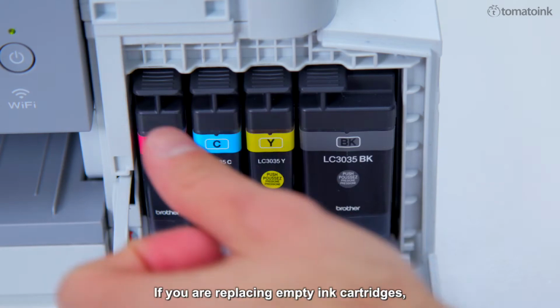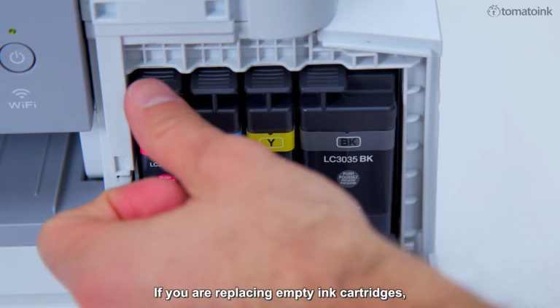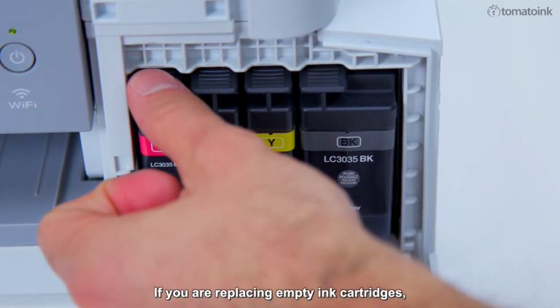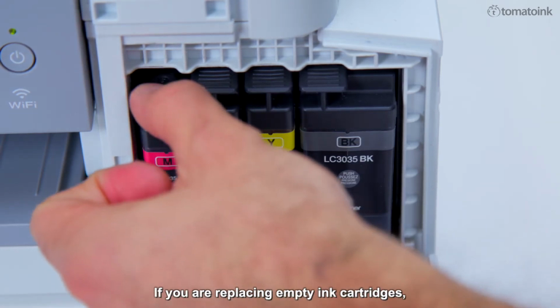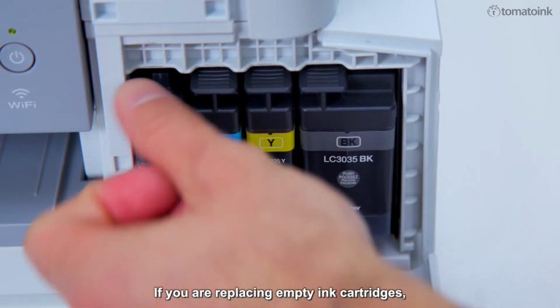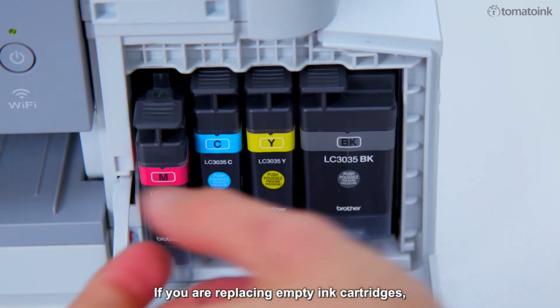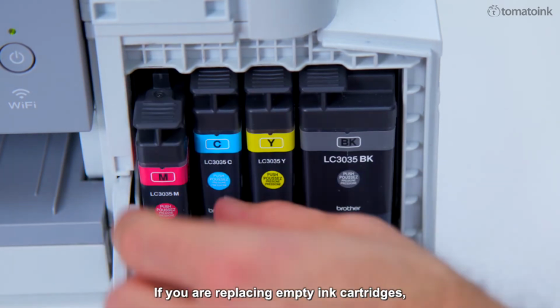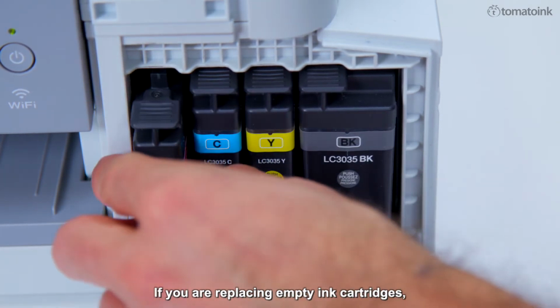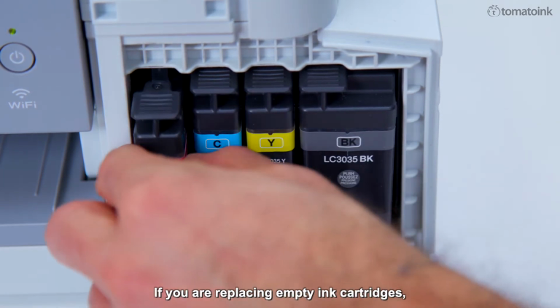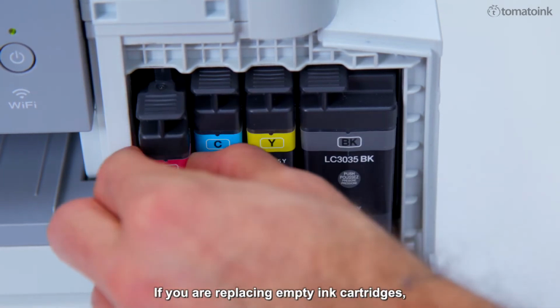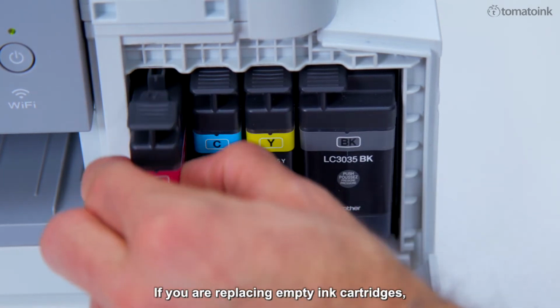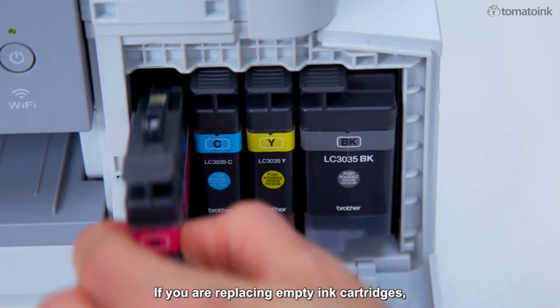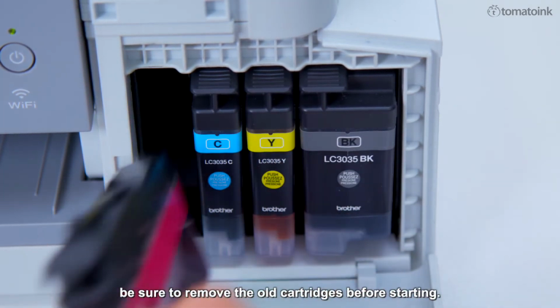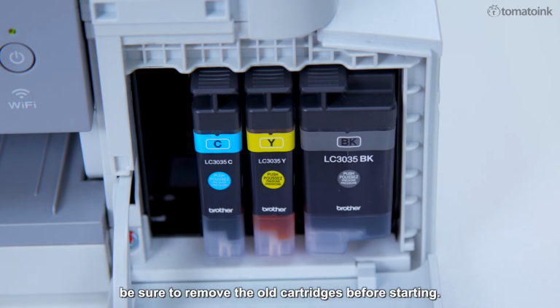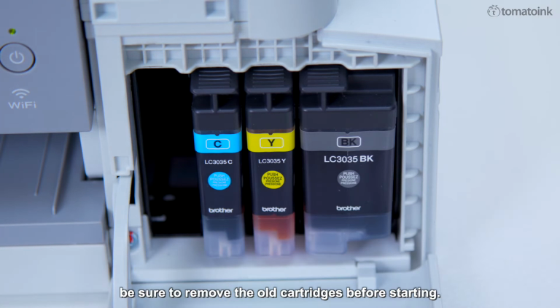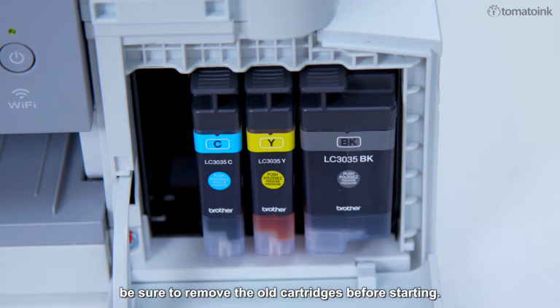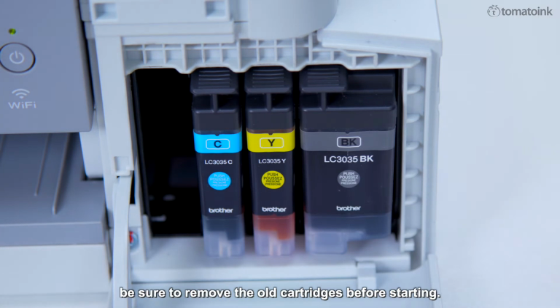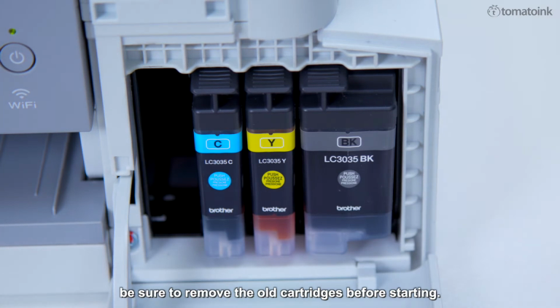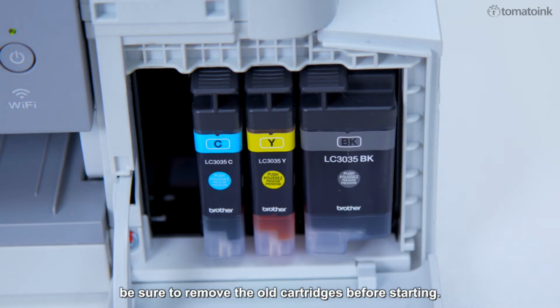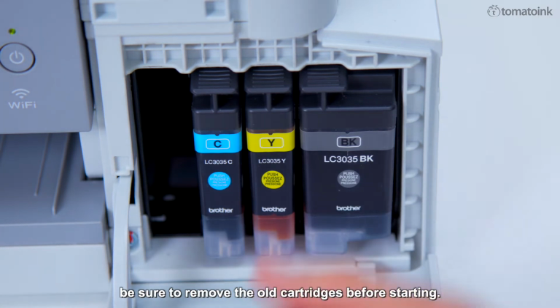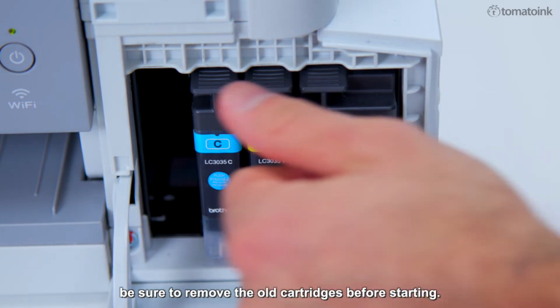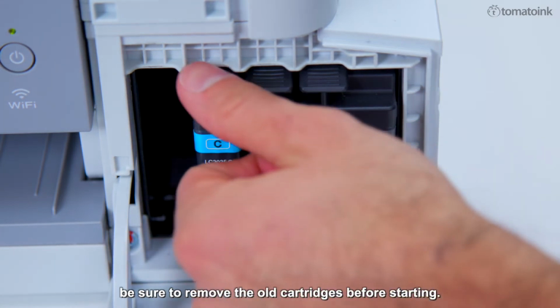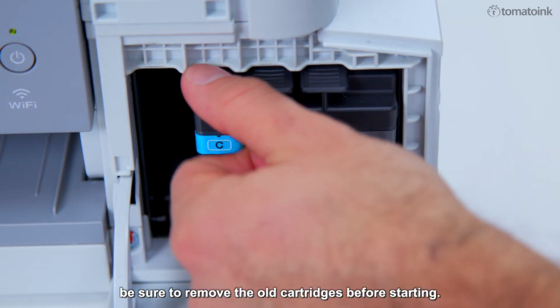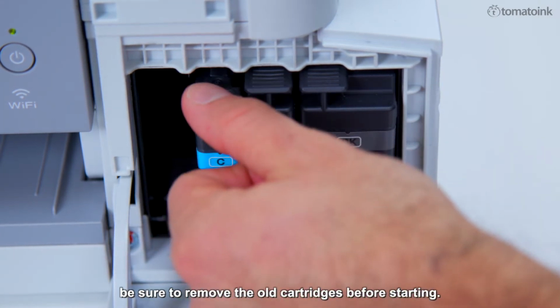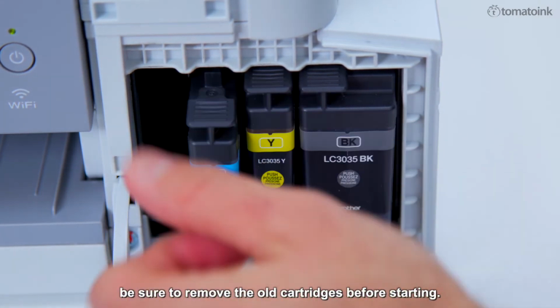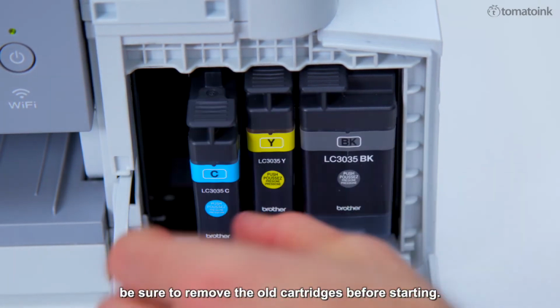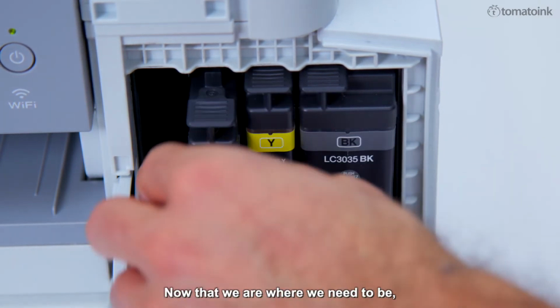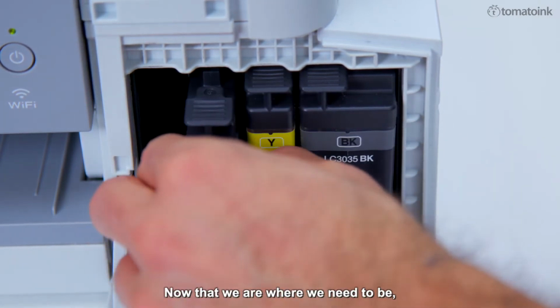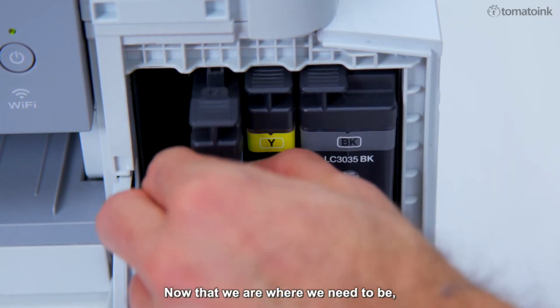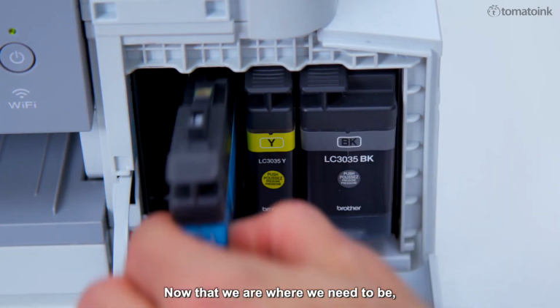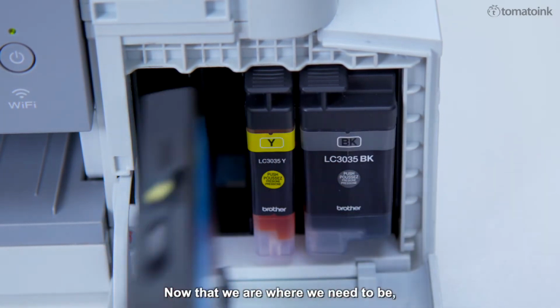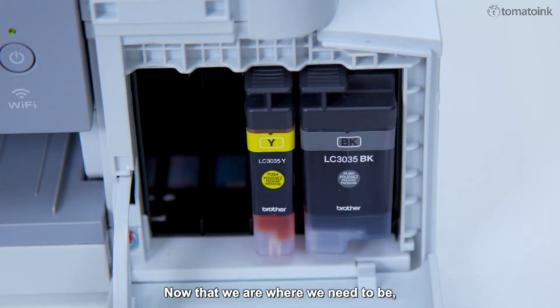If you are replacing empty ink cartridges, be sure to remove the old cartridges before starting. Now that we're where we need to be, we're going to take the ink out of the packaging.